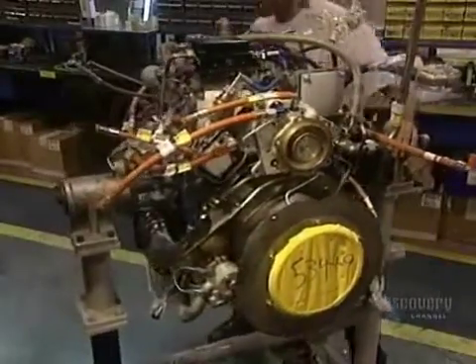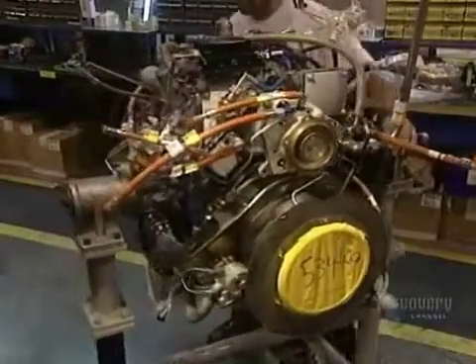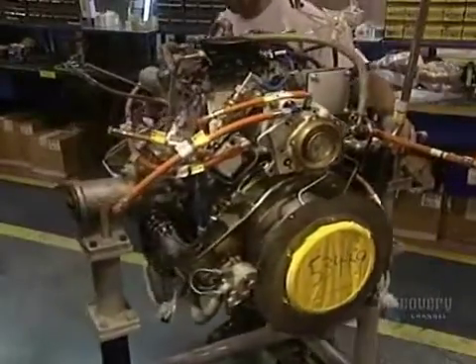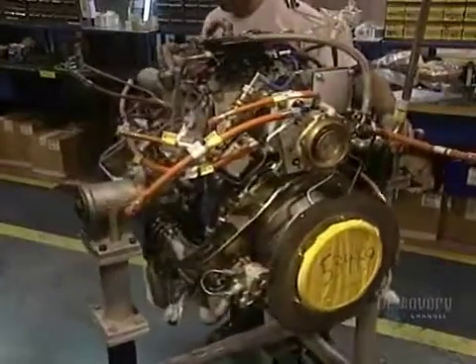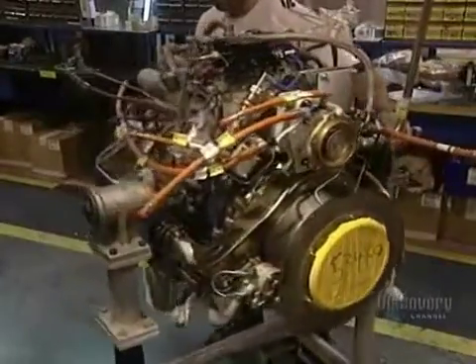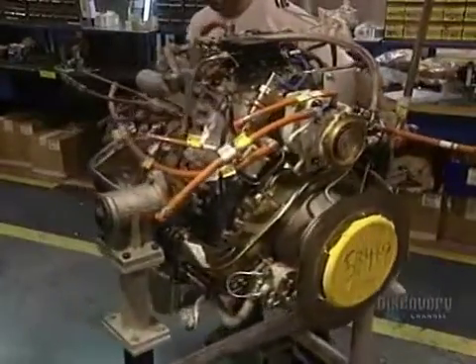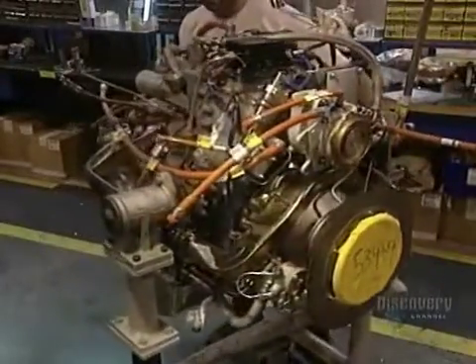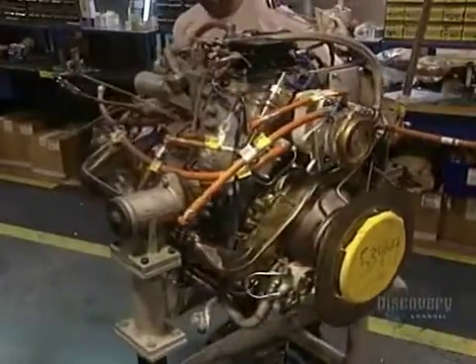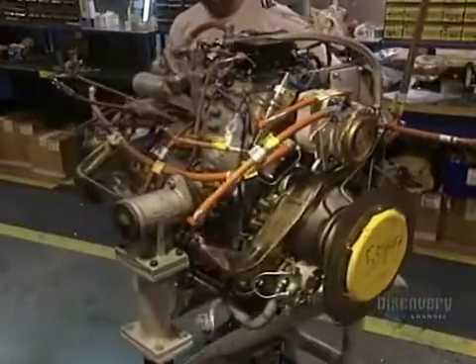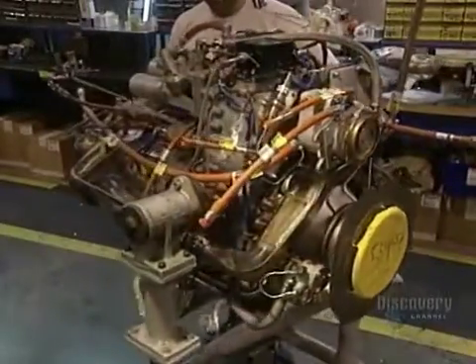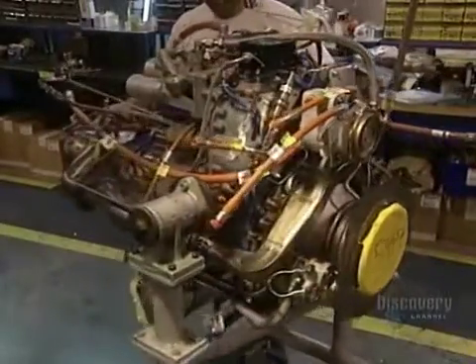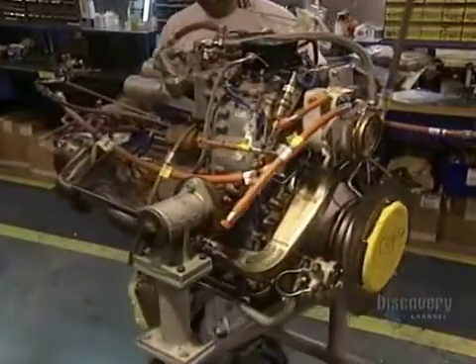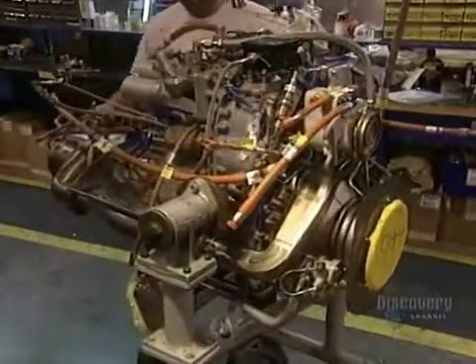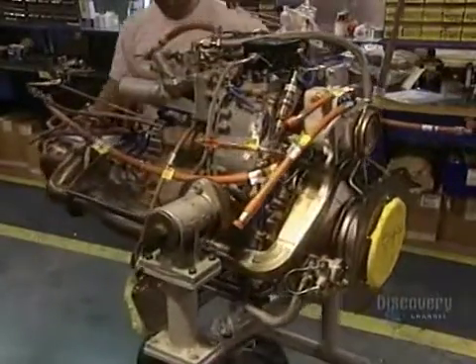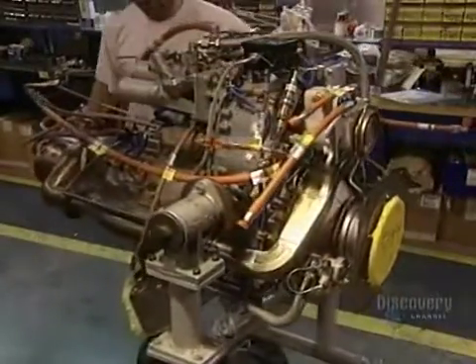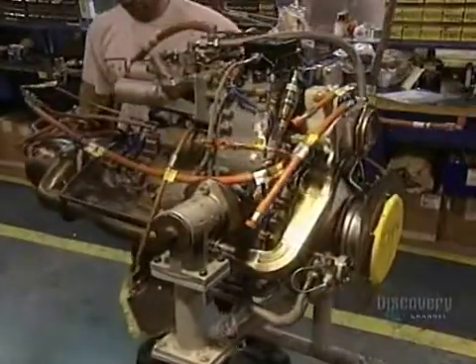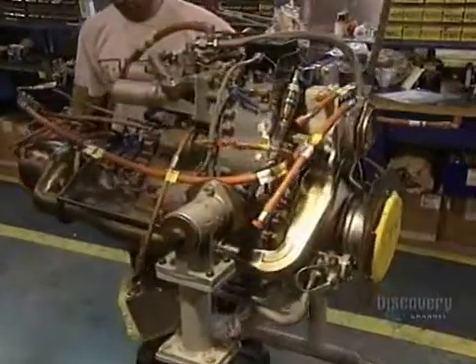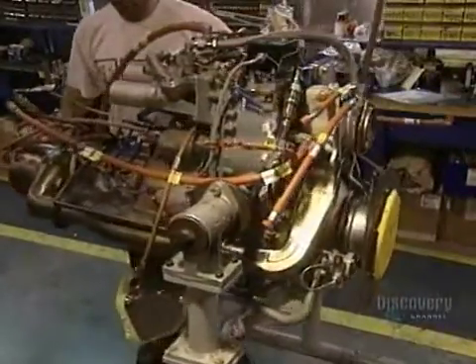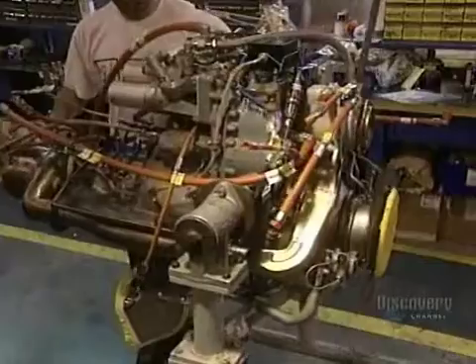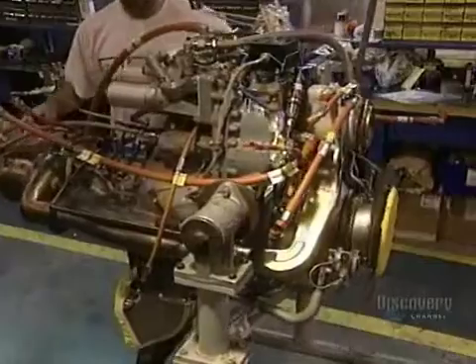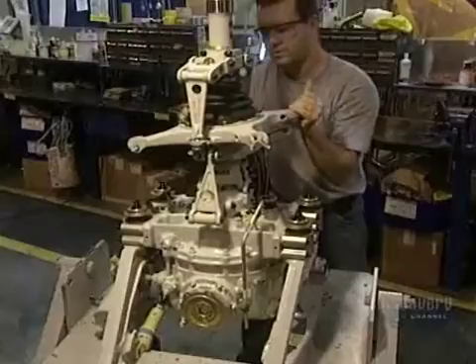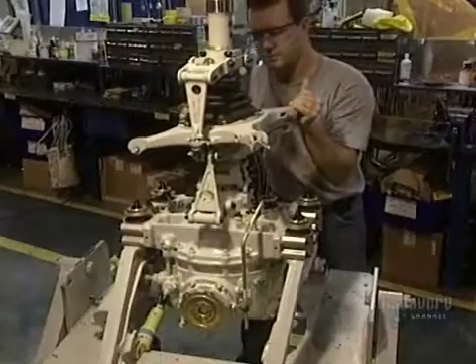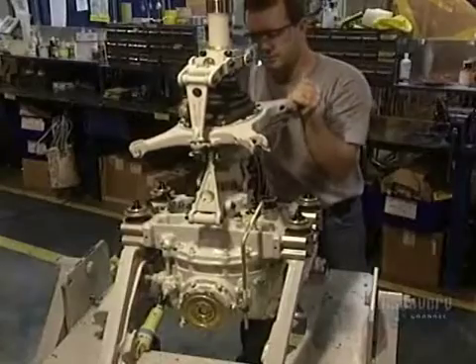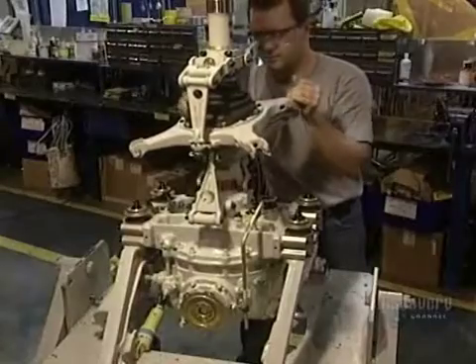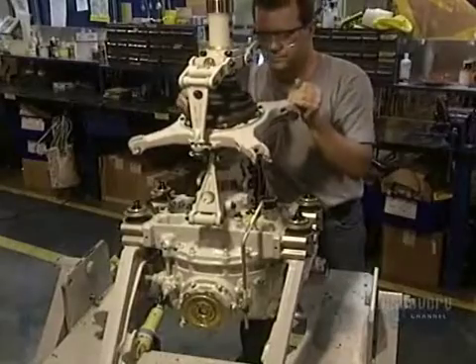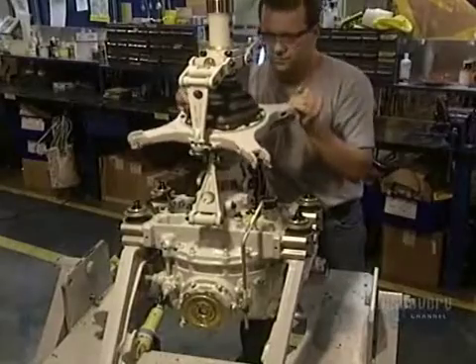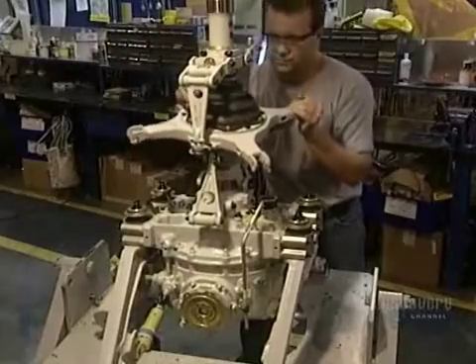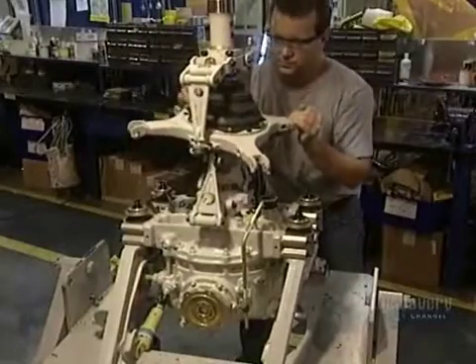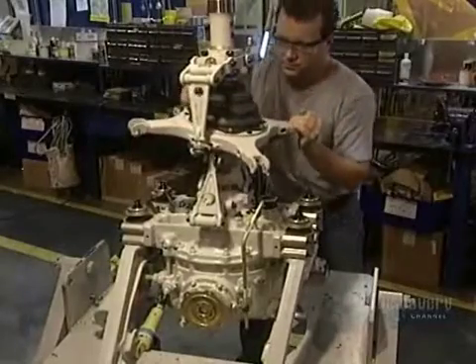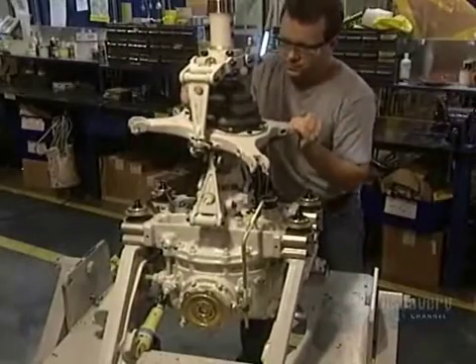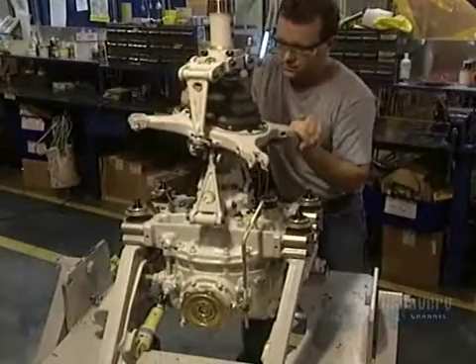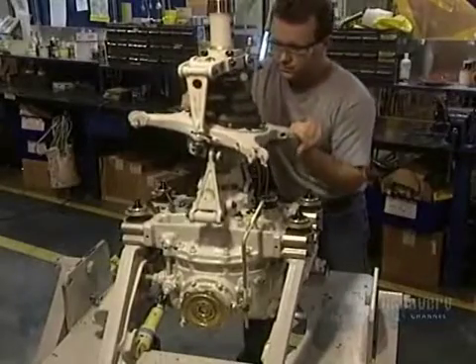The motor arrives. This one weighs 120 kilos and has to be carefully handled.